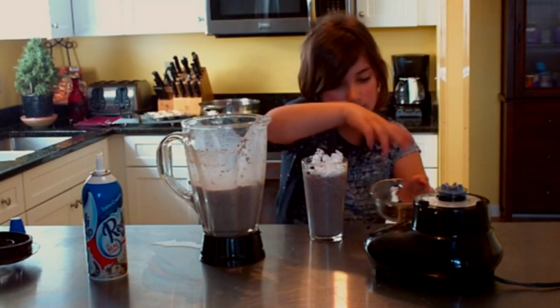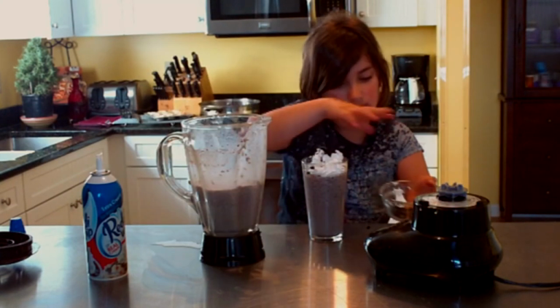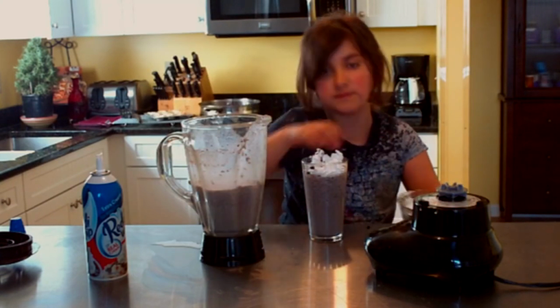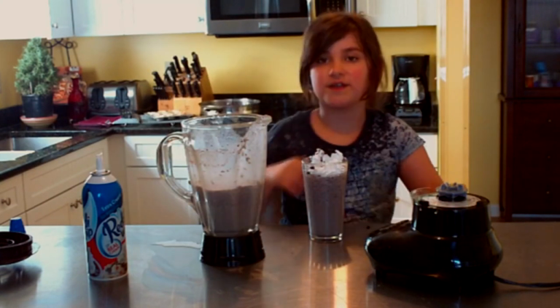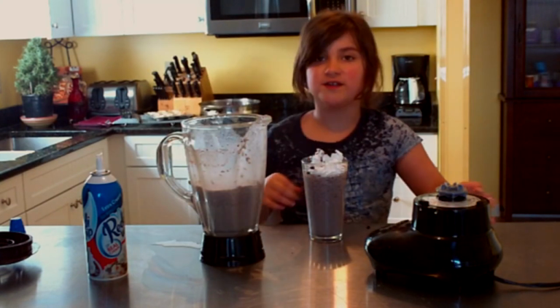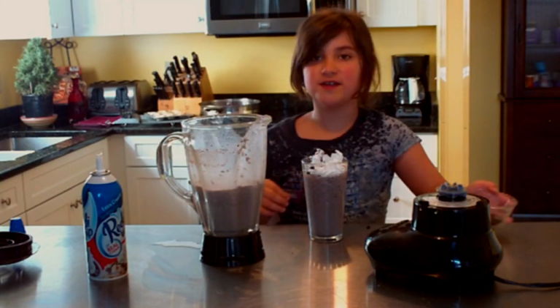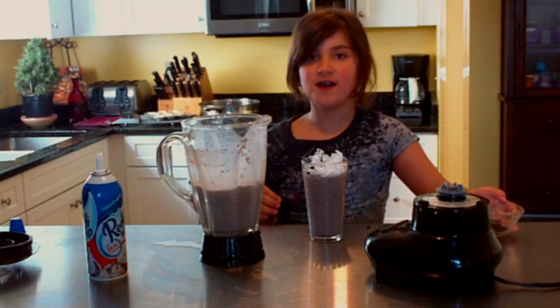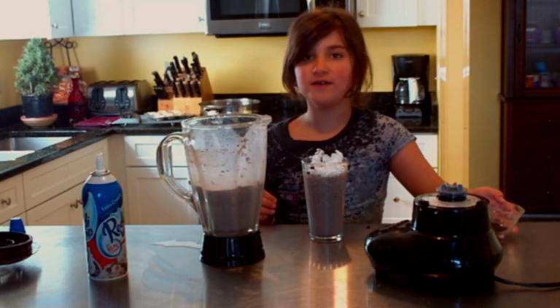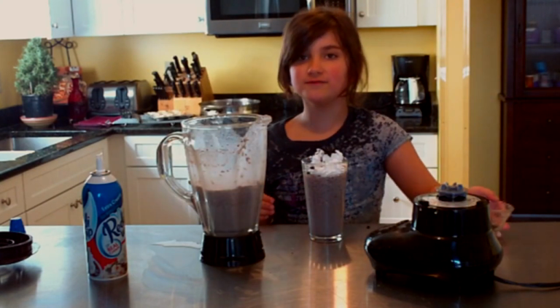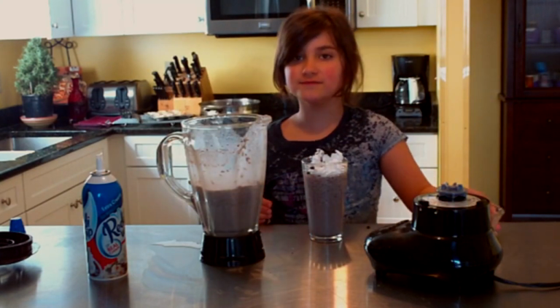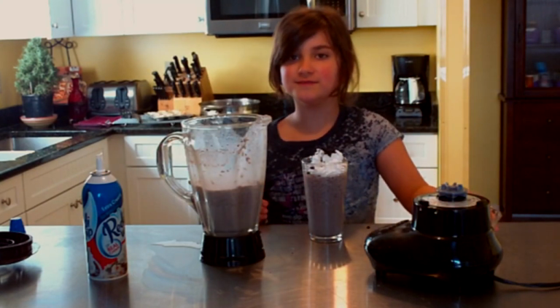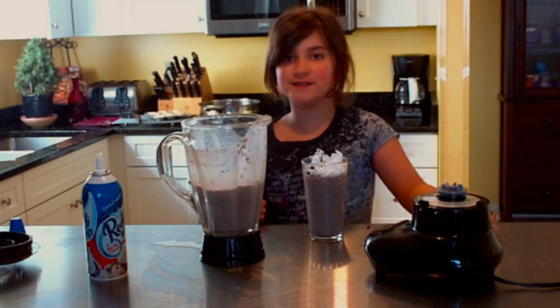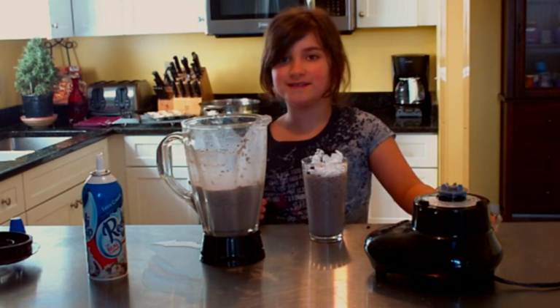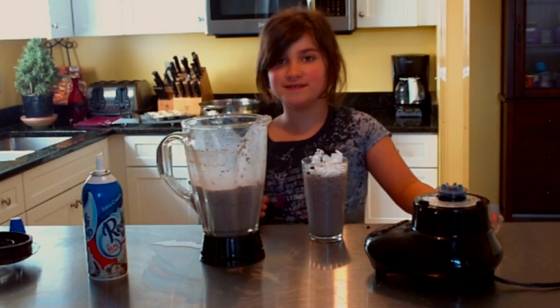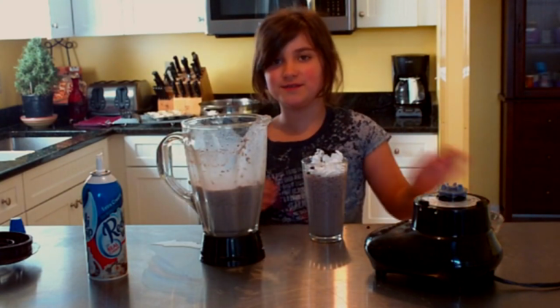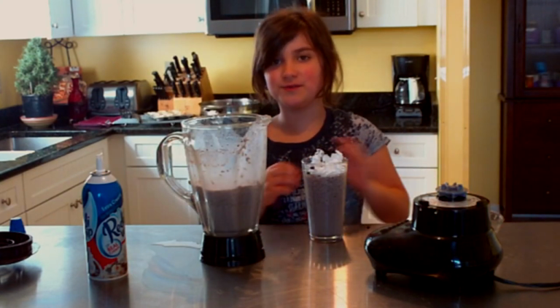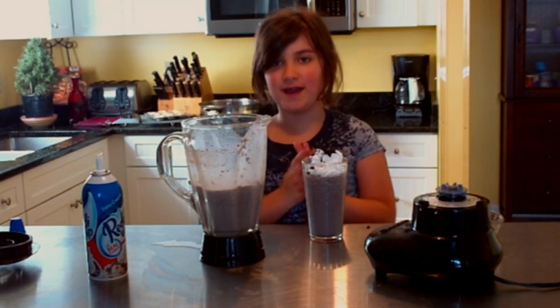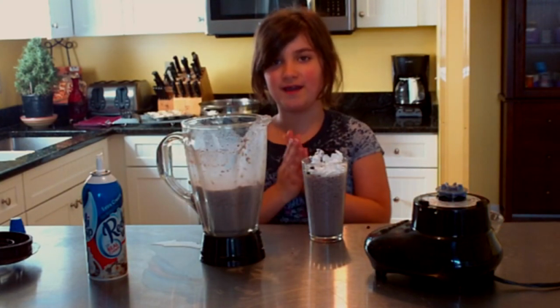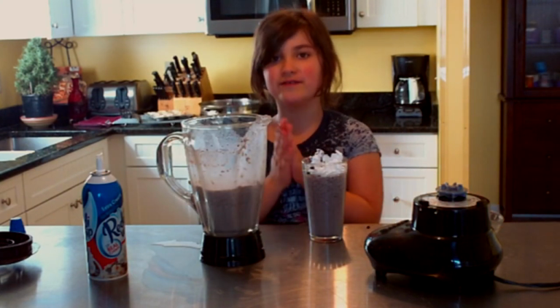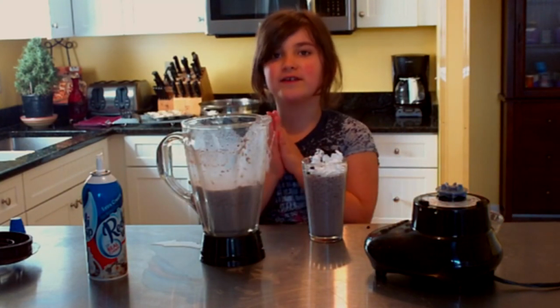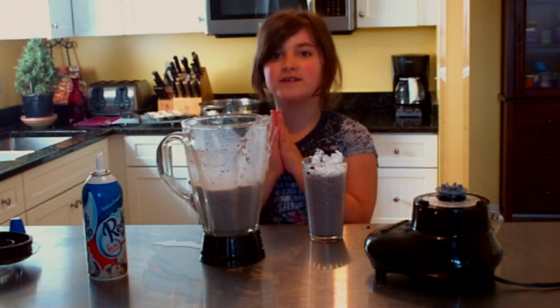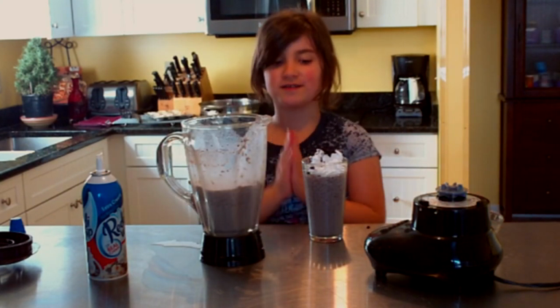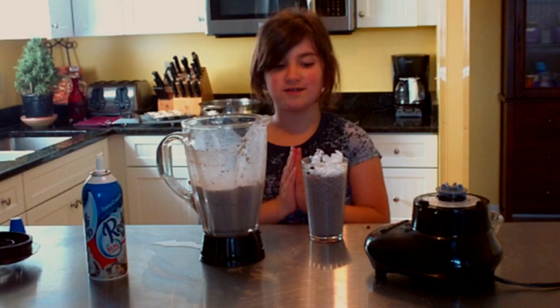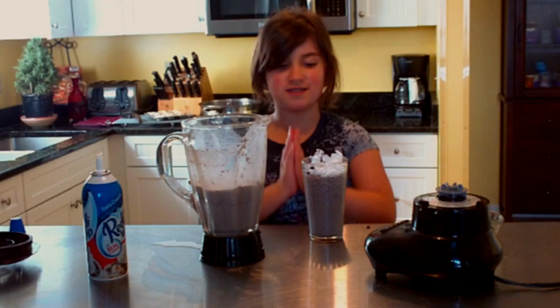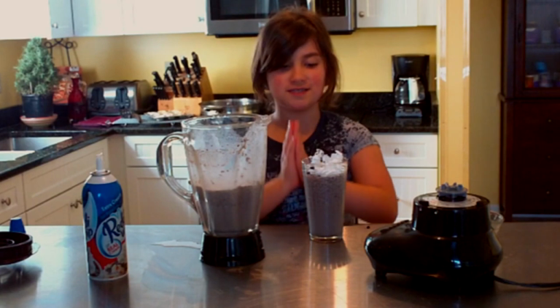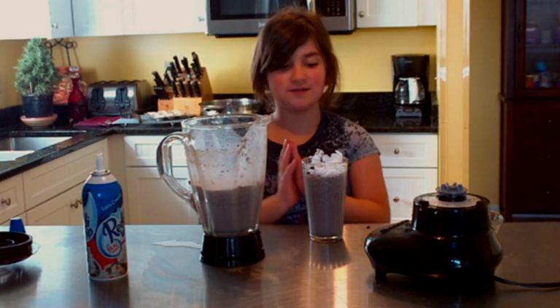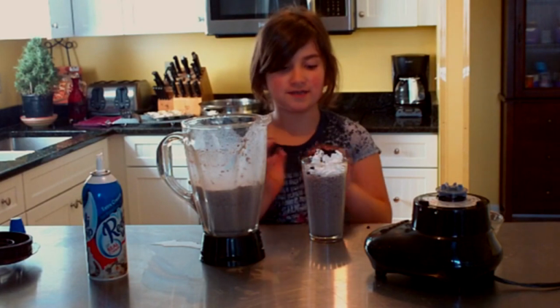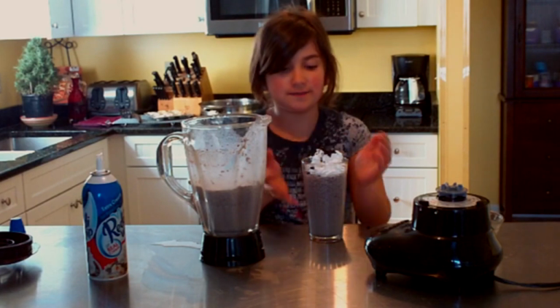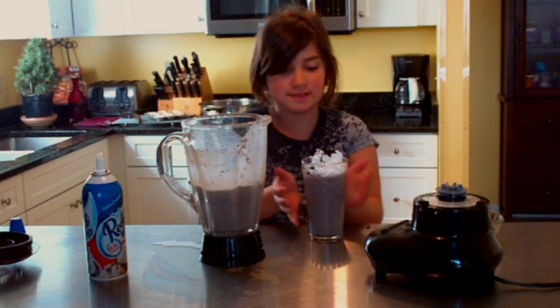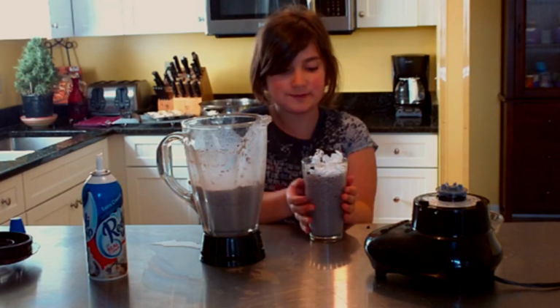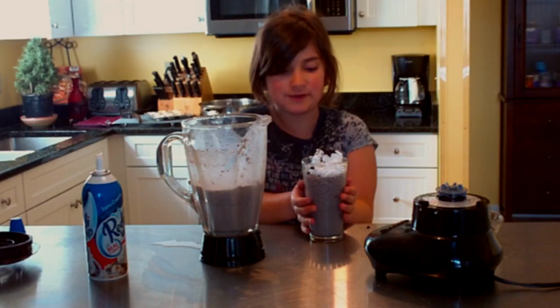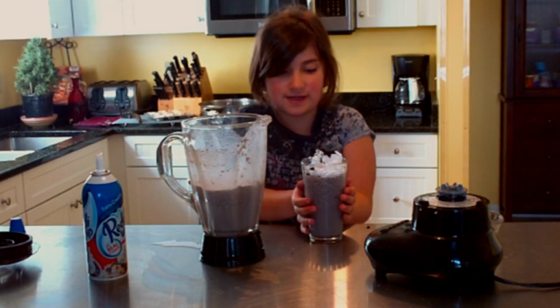There you go. You have your cookies and cream smoothie.